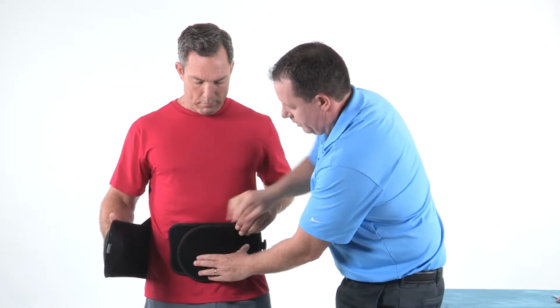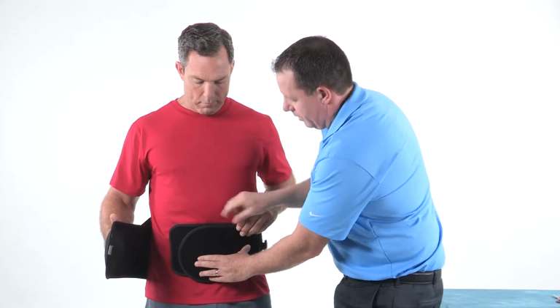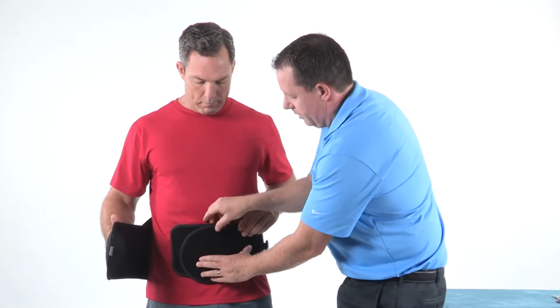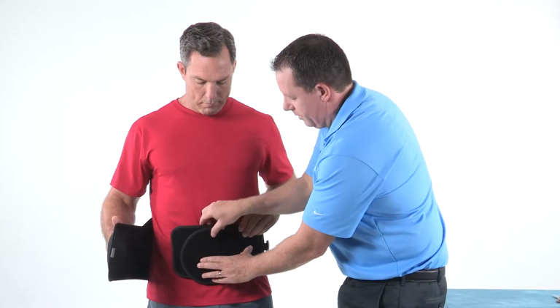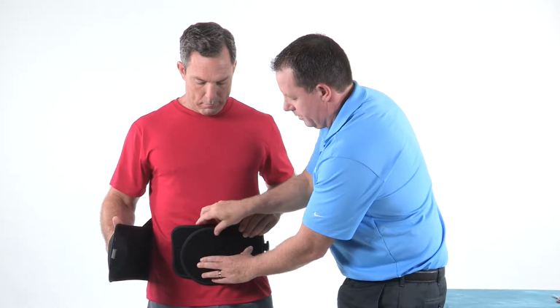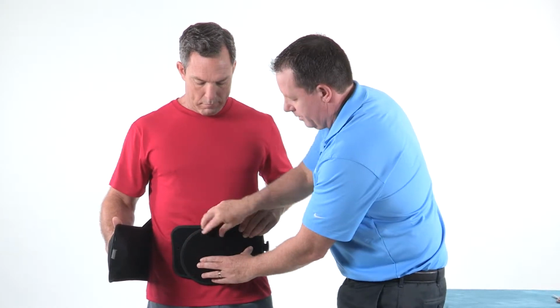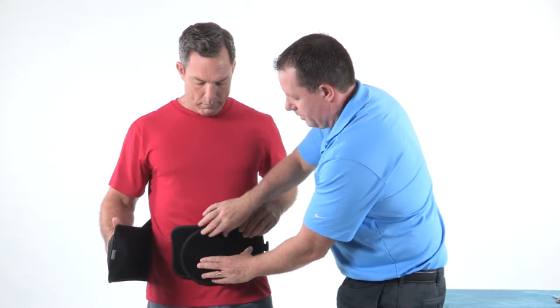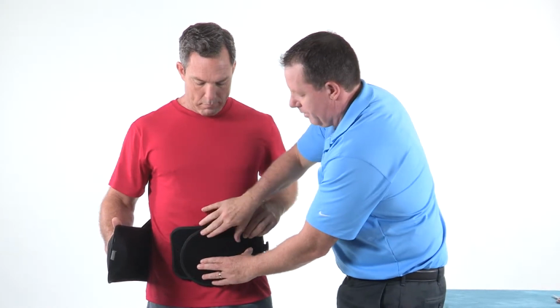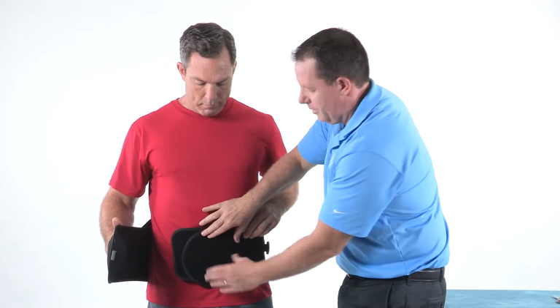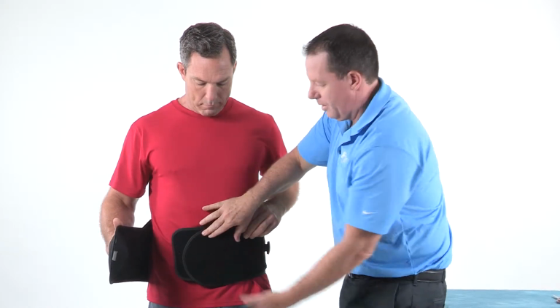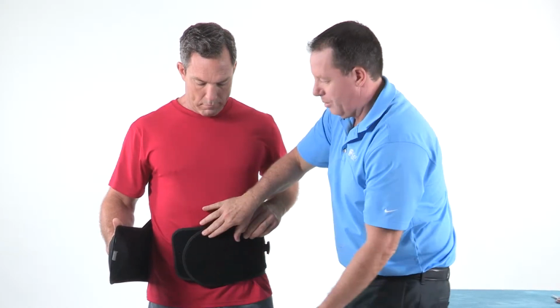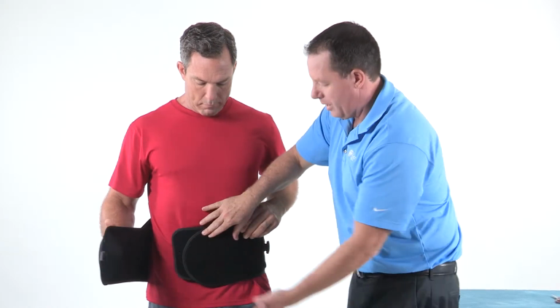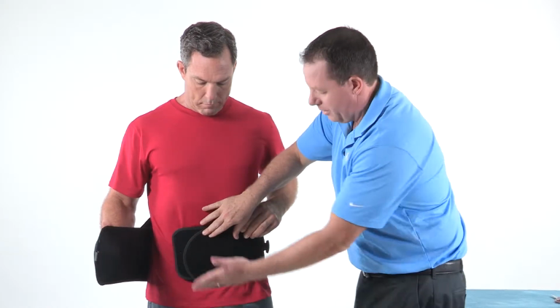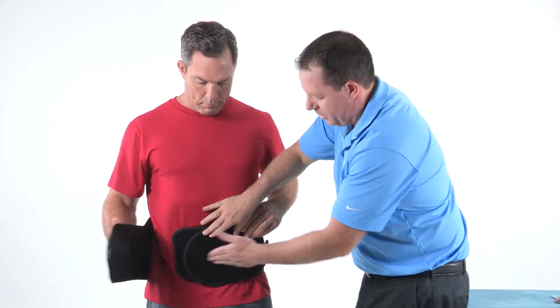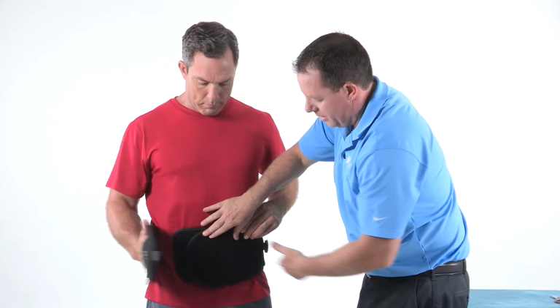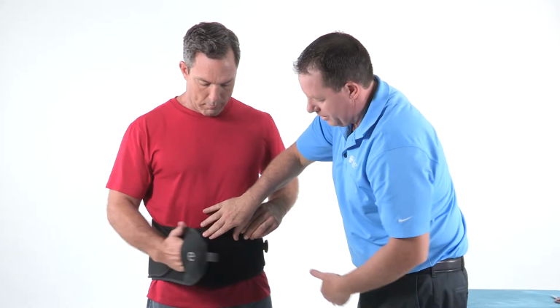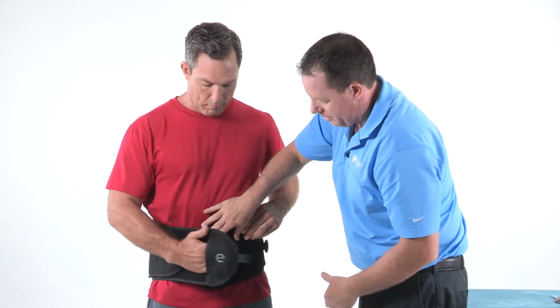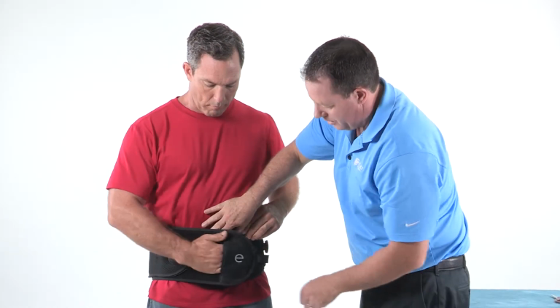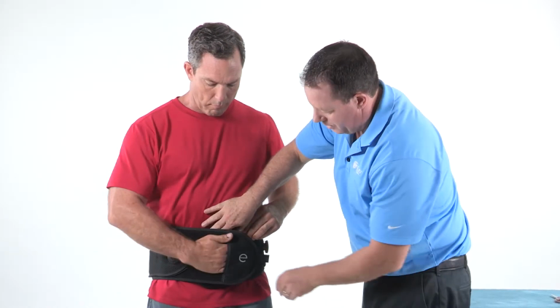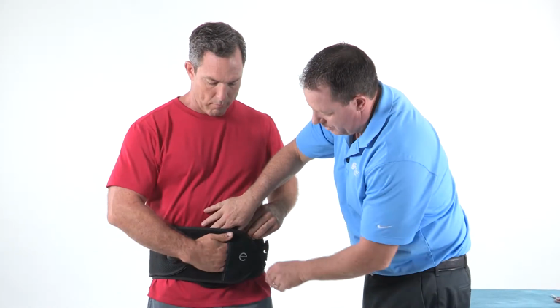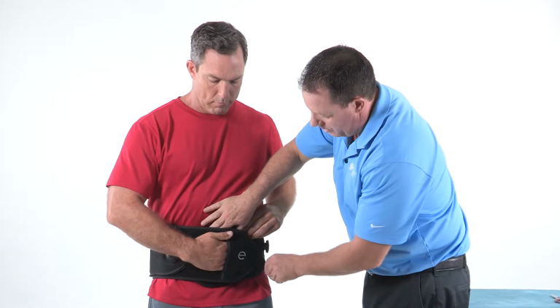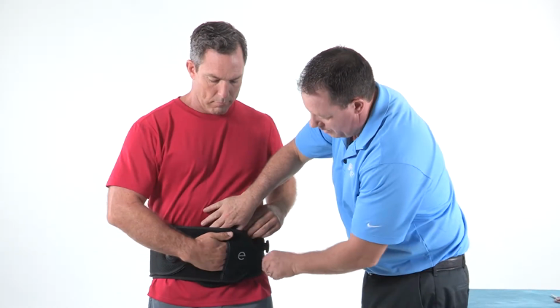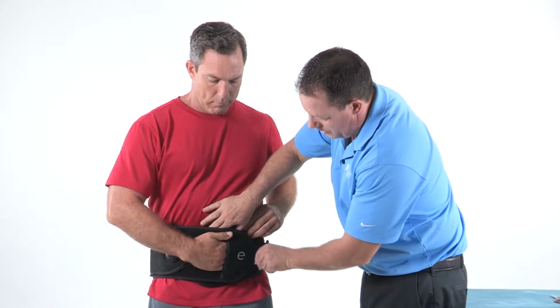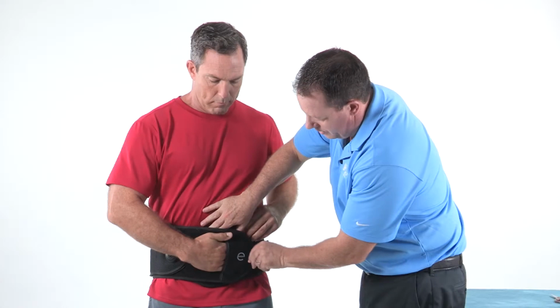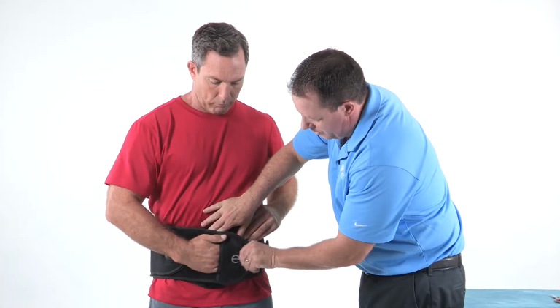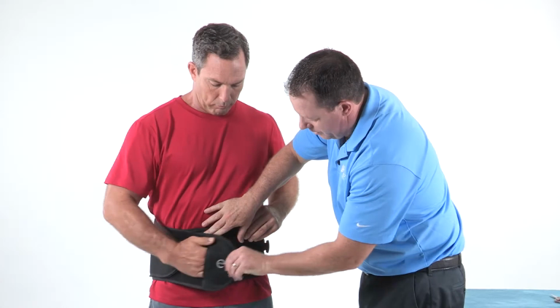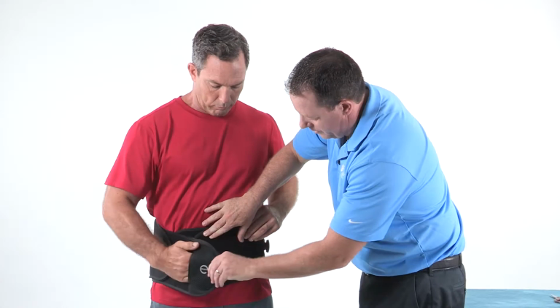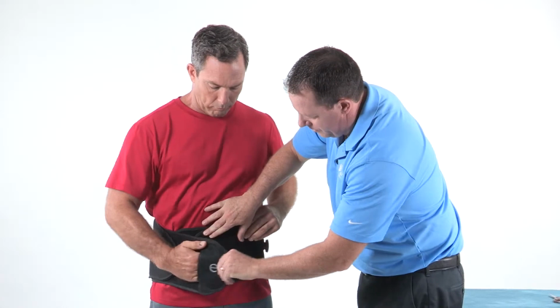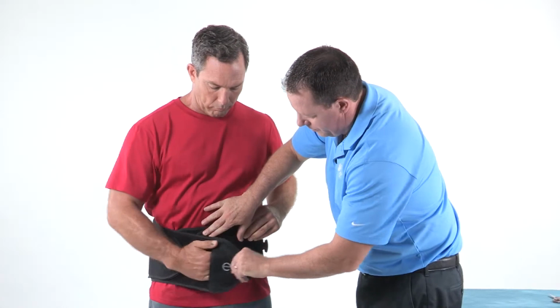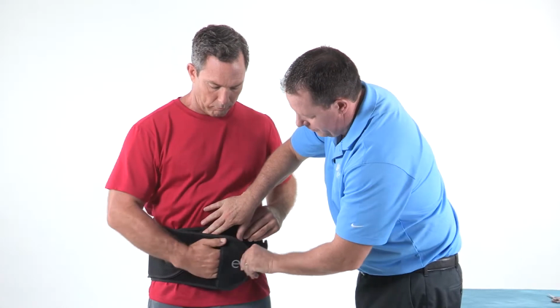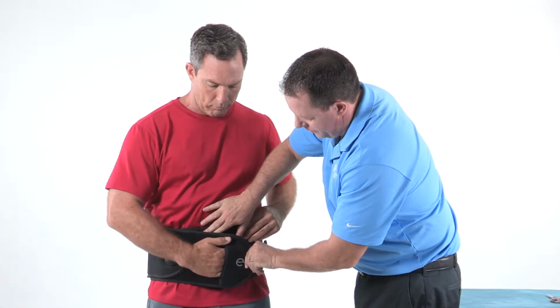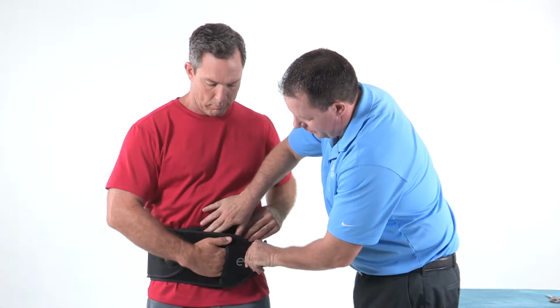Next, have the patient secure the hook closure on the front and ensure that the belt is snug.